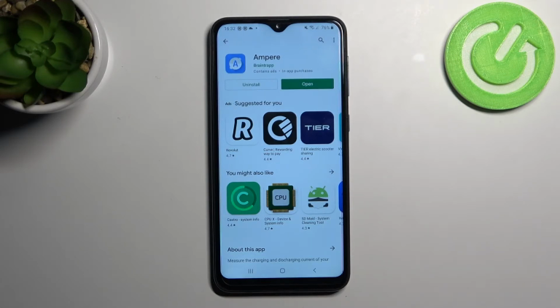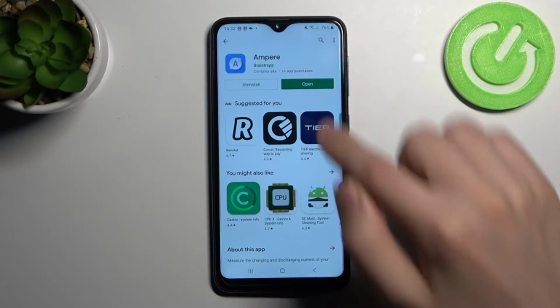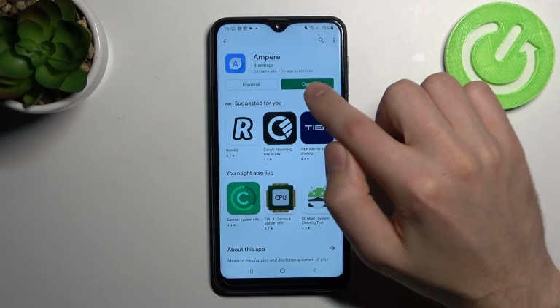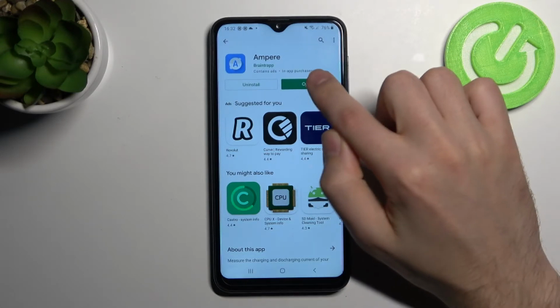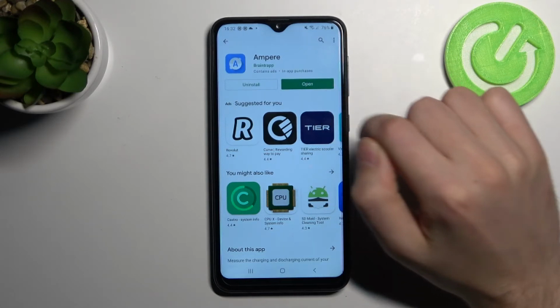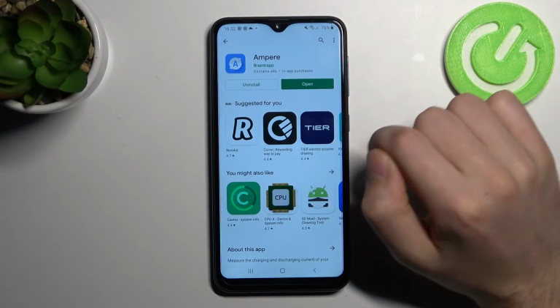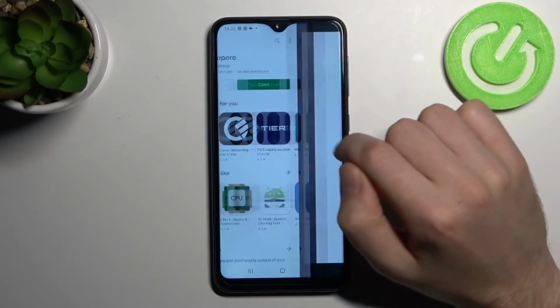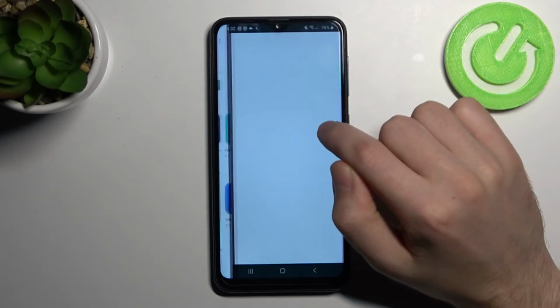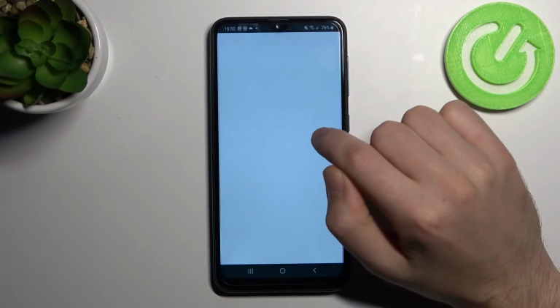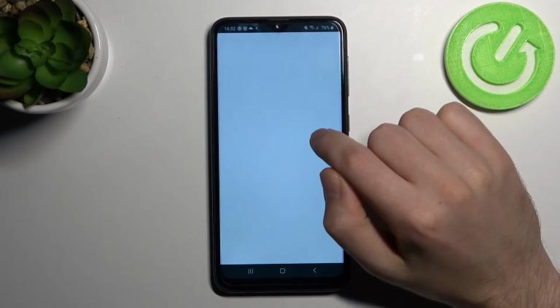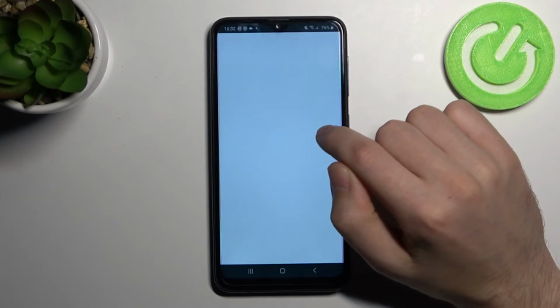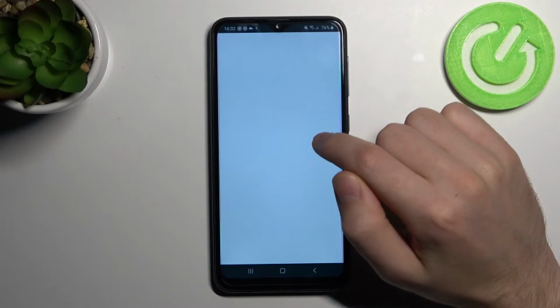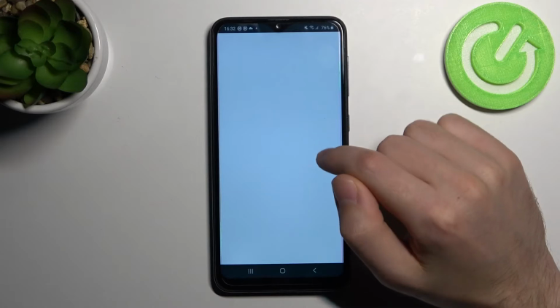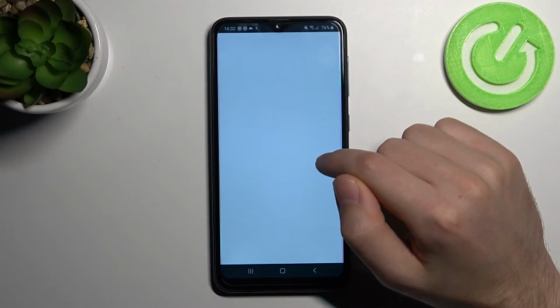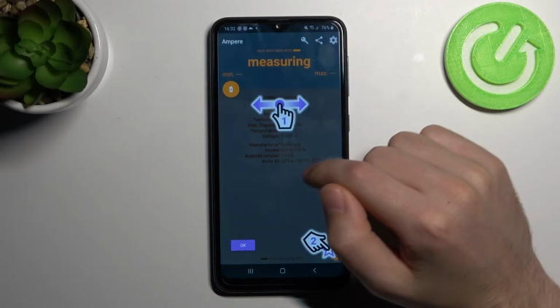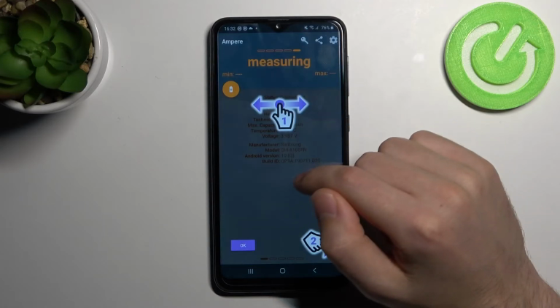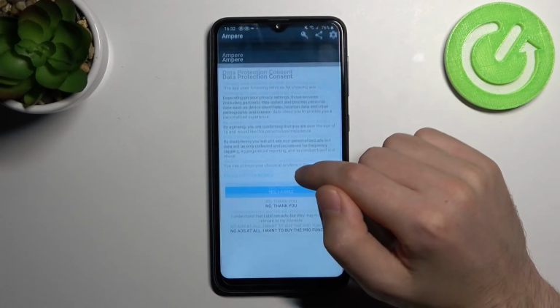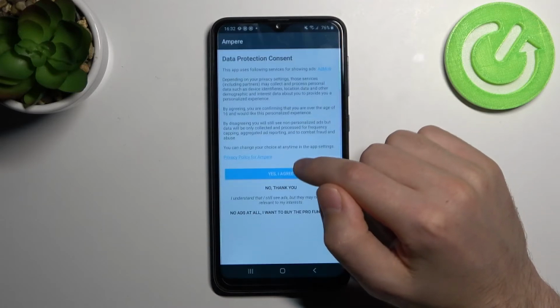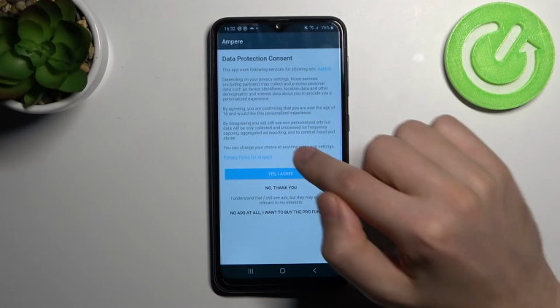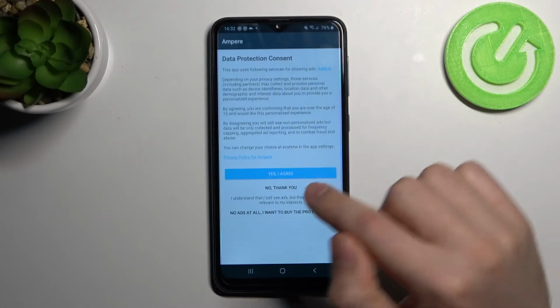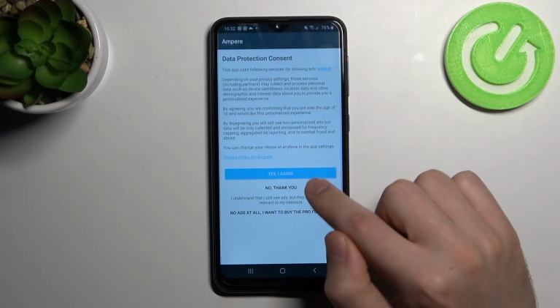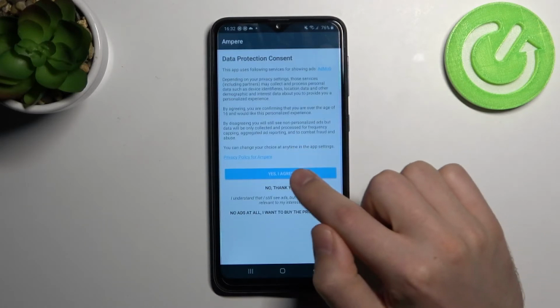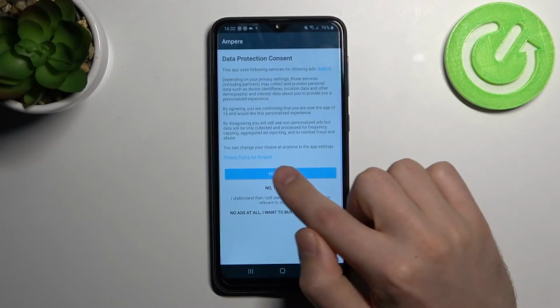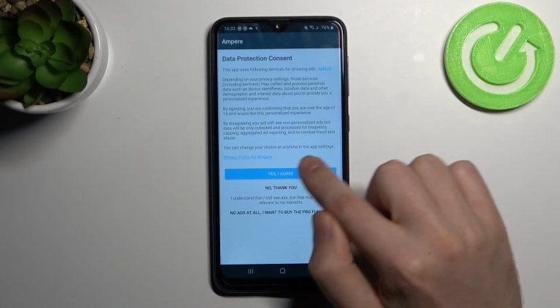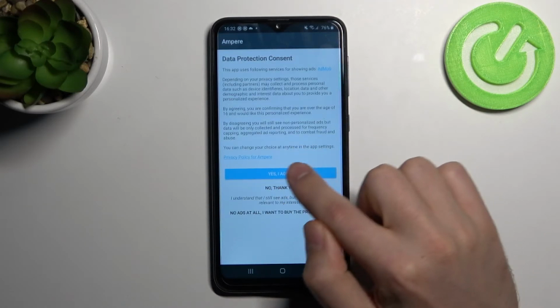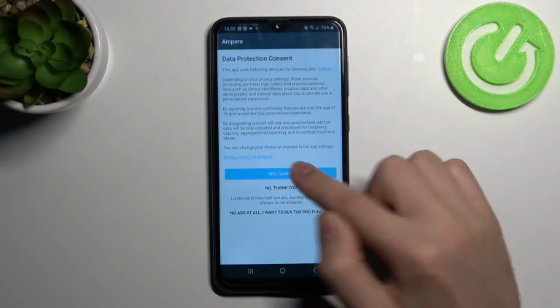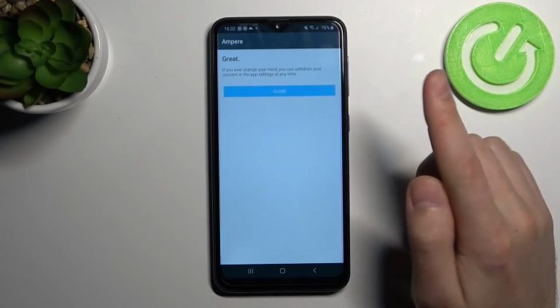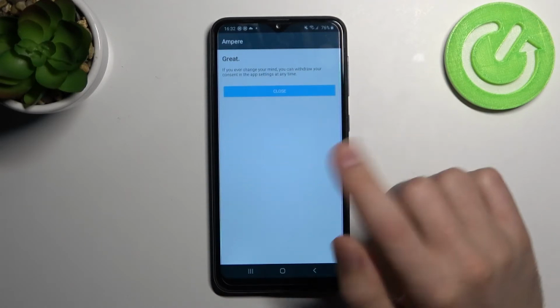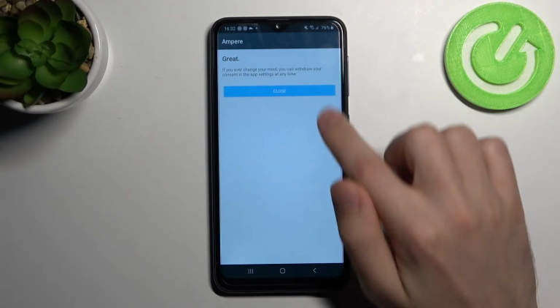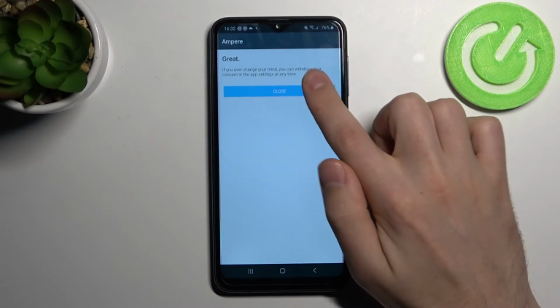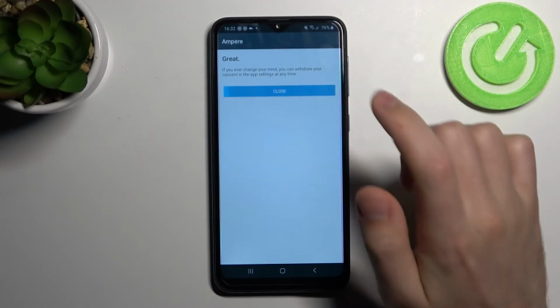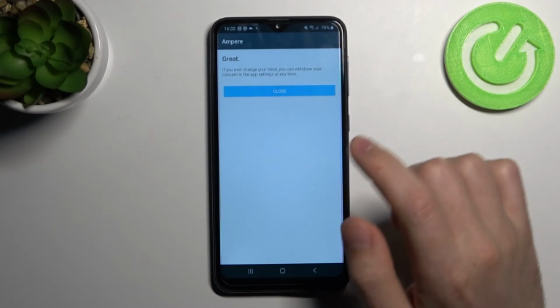Then go into the application. You need to click yes, I agree, then close.